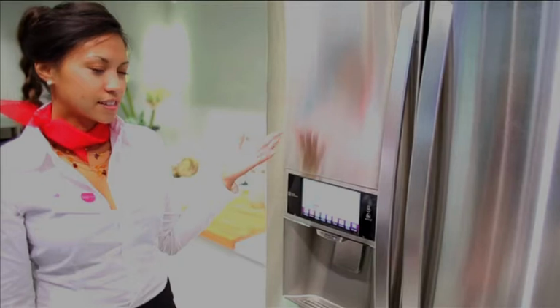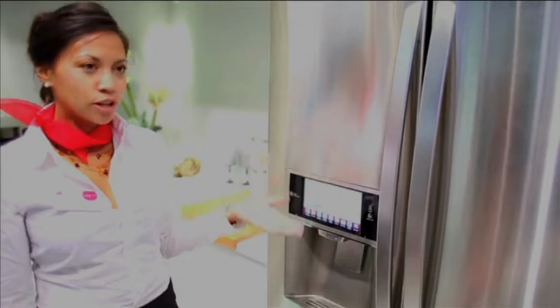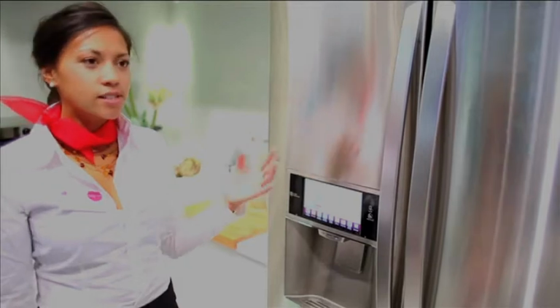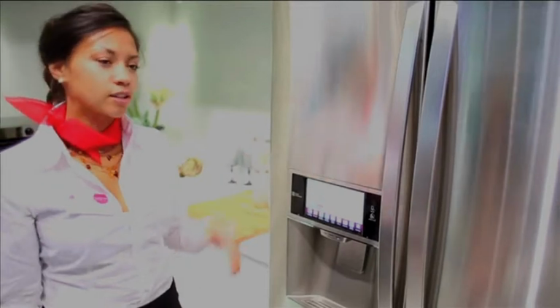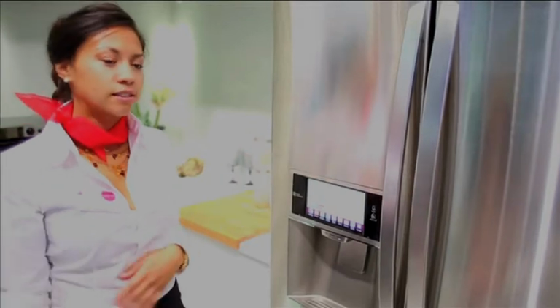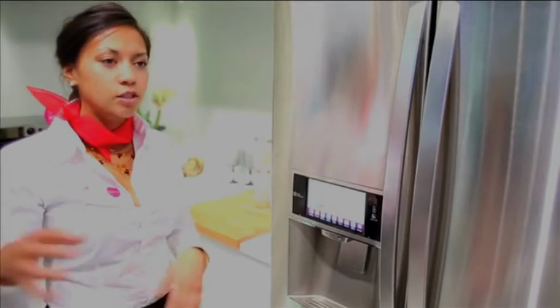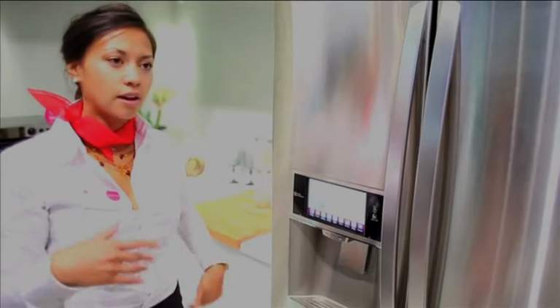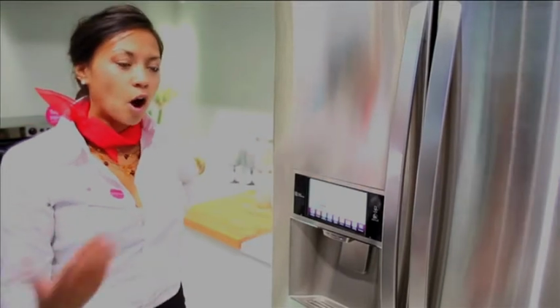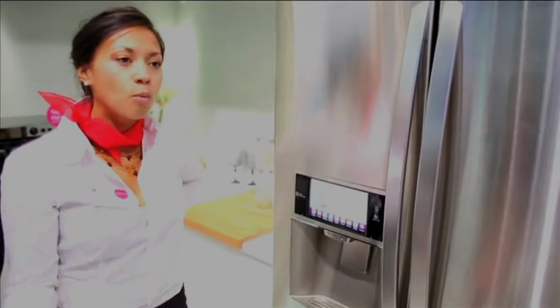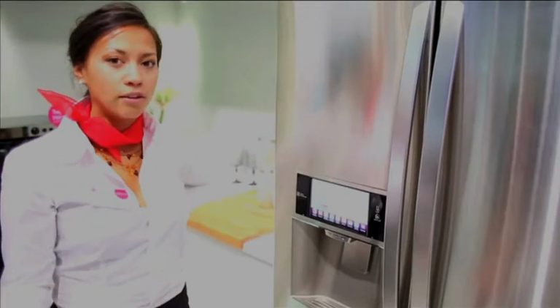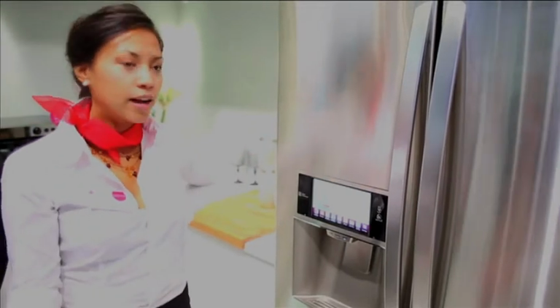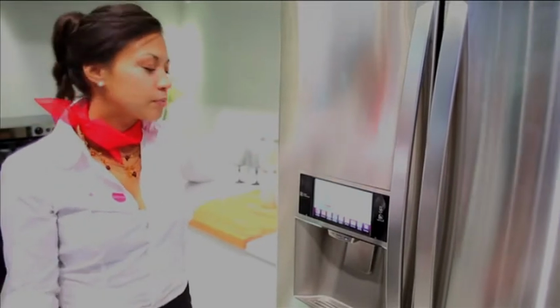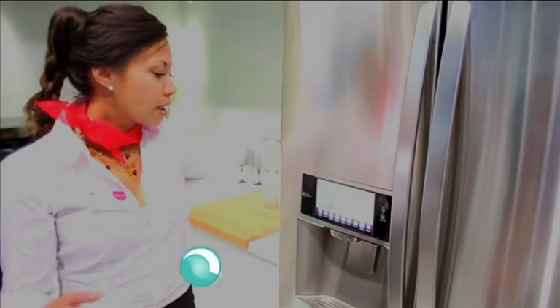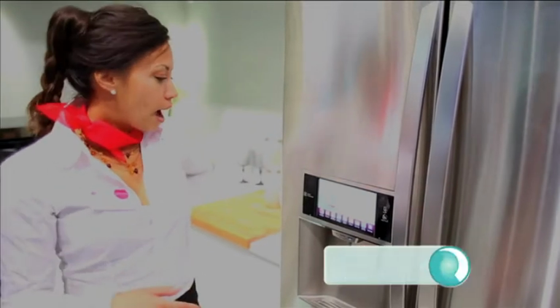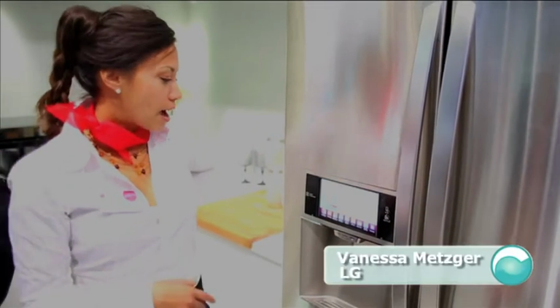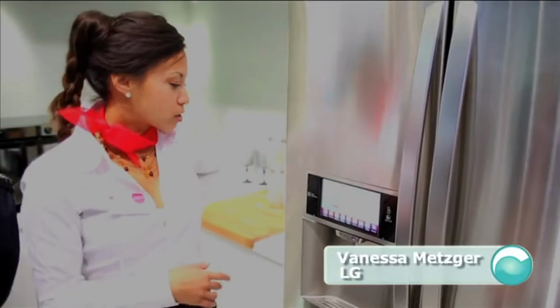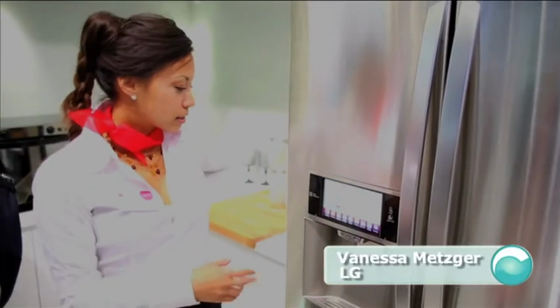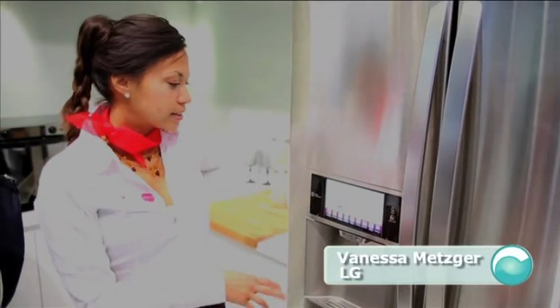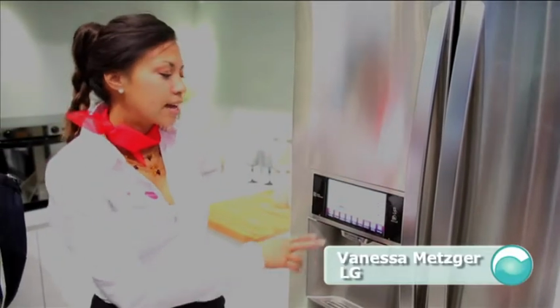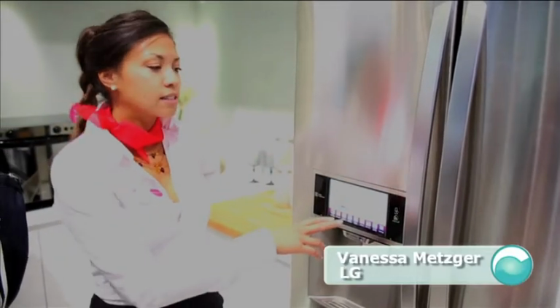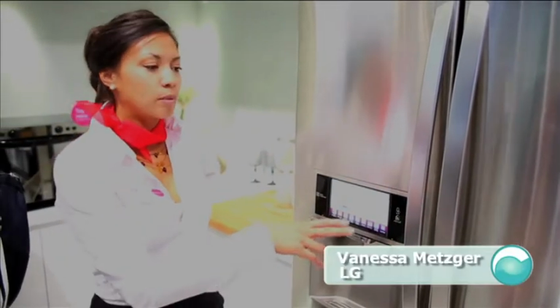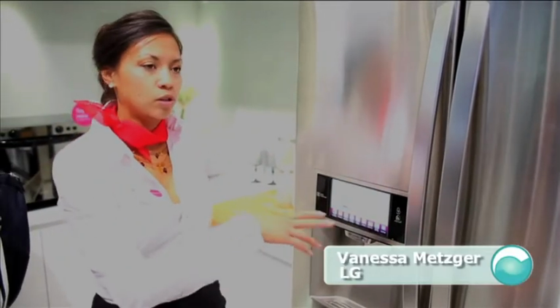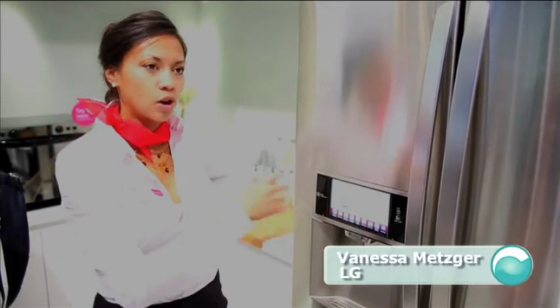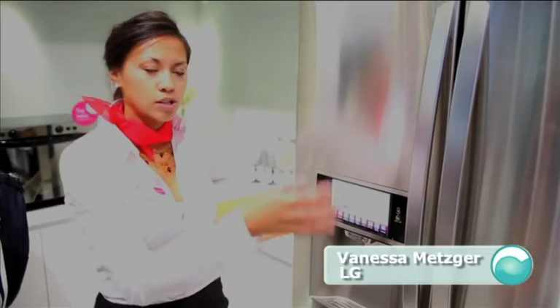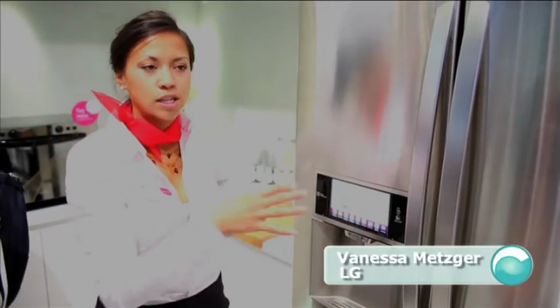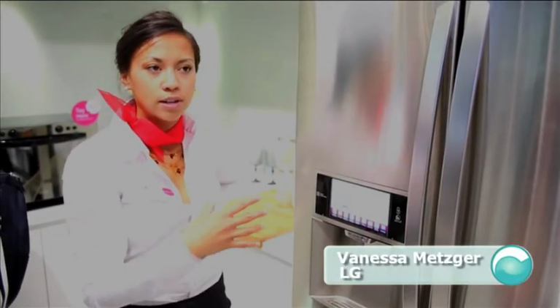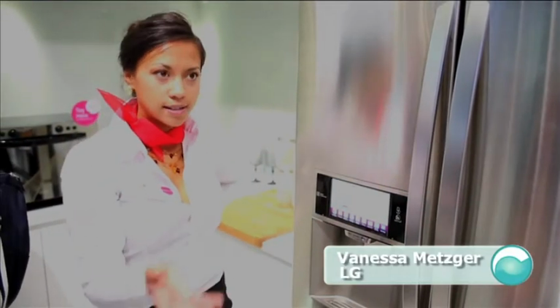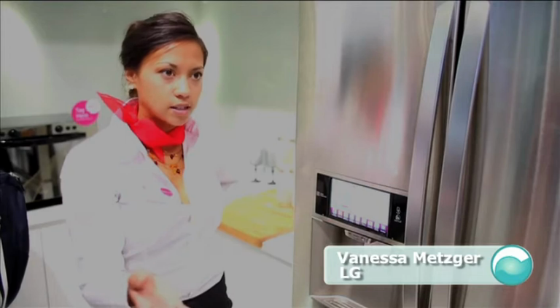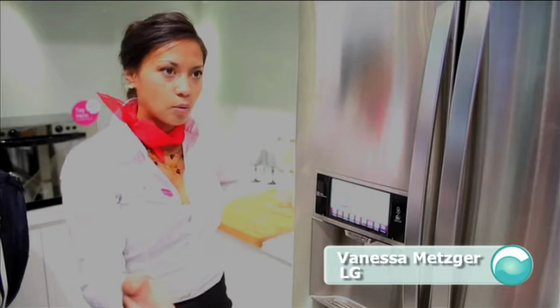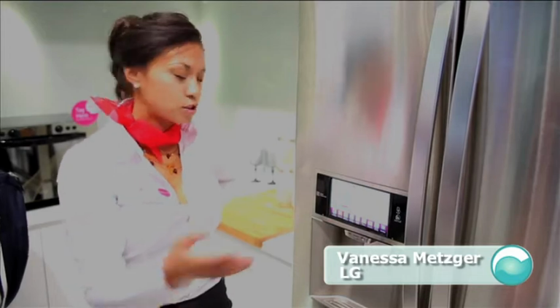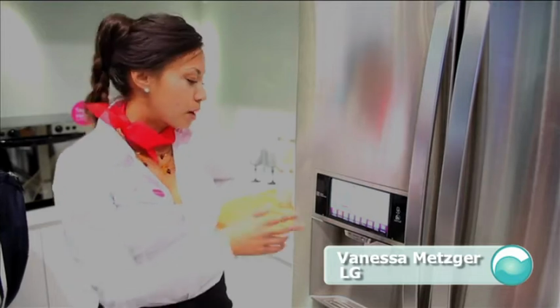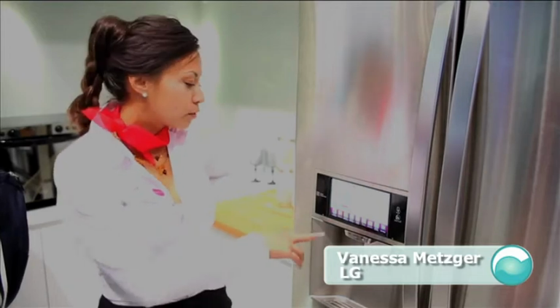This fridge is connected to the home Wi-Fi, so it's on the internet. You can also synchronize it with your smartphone.